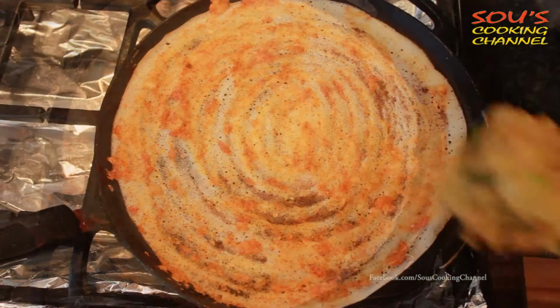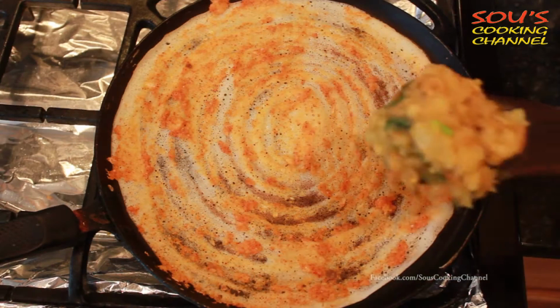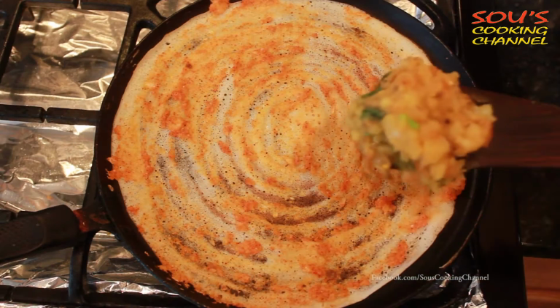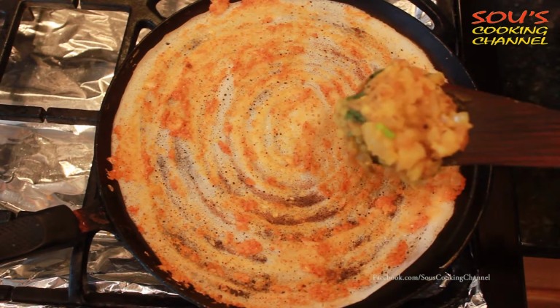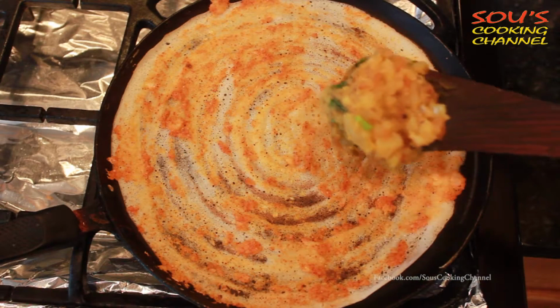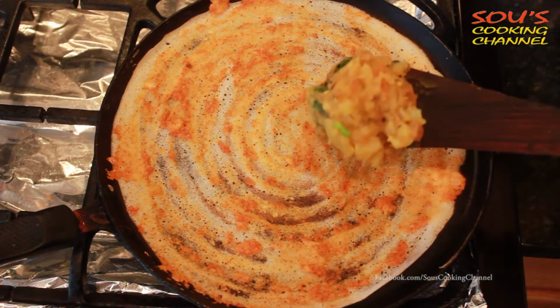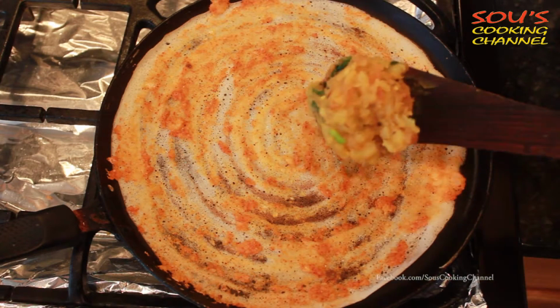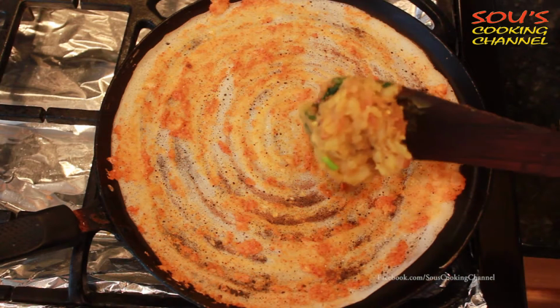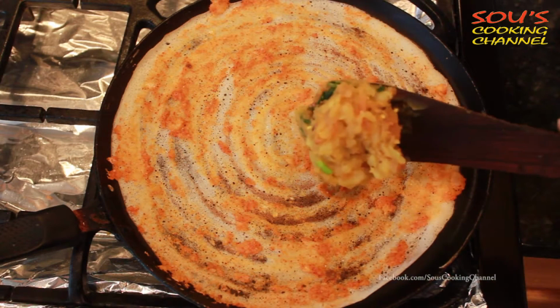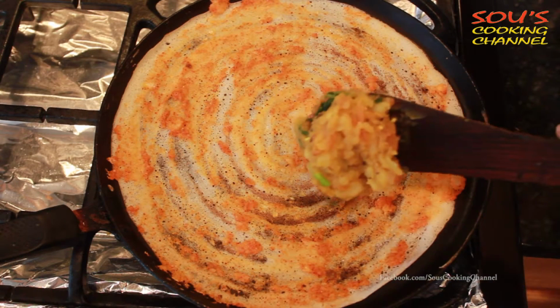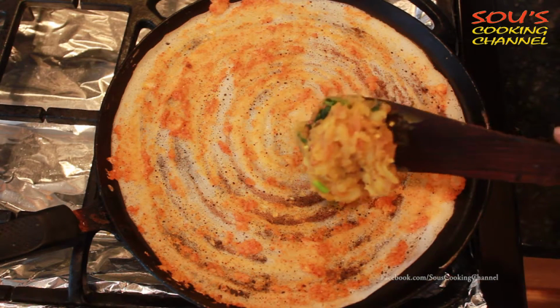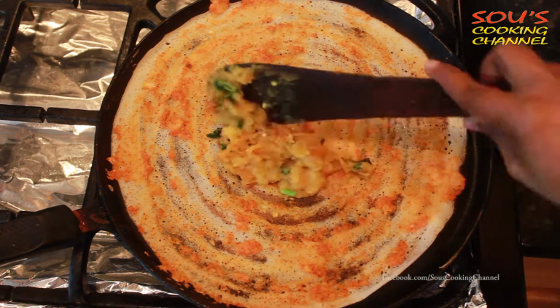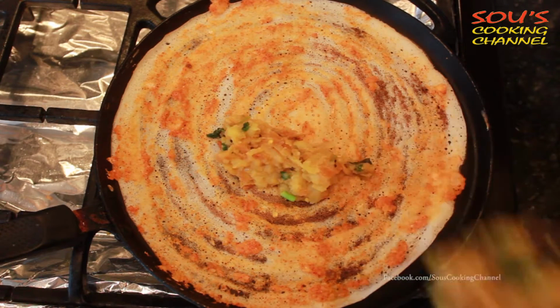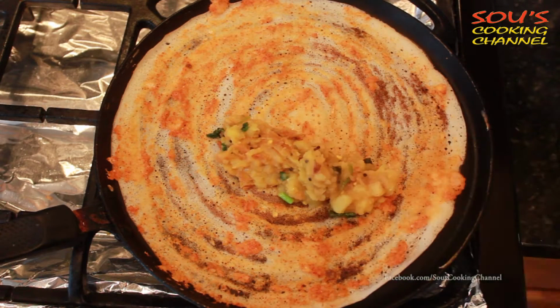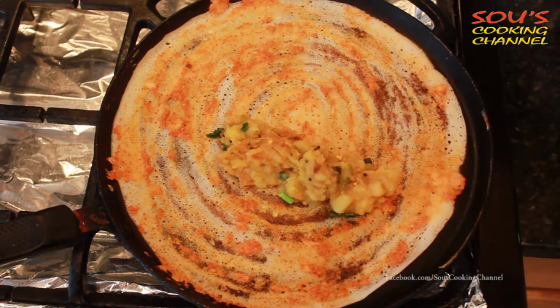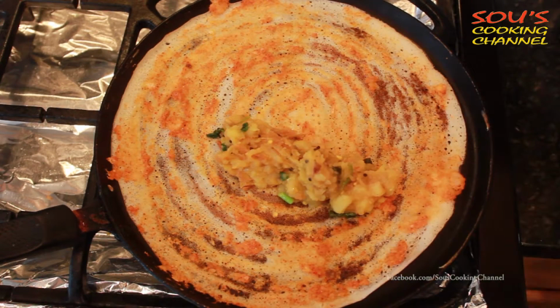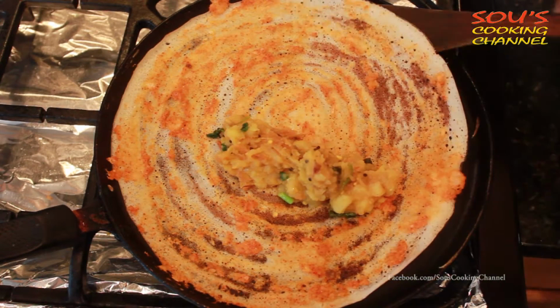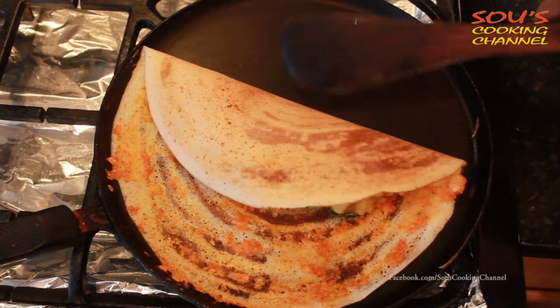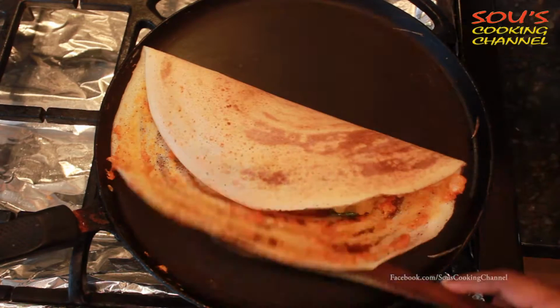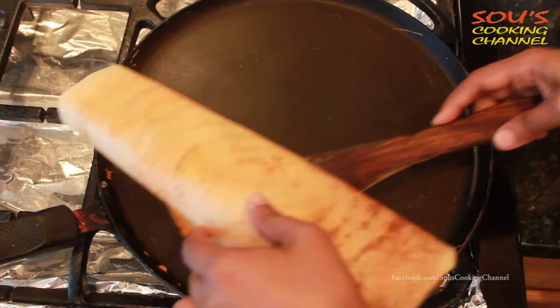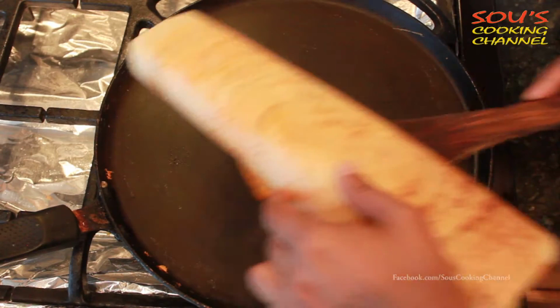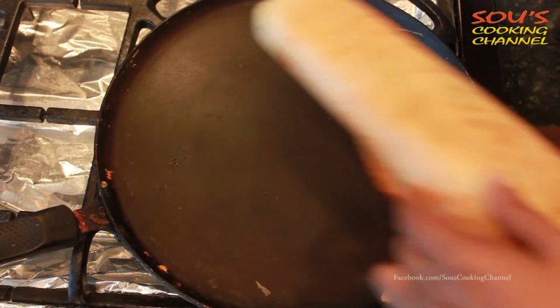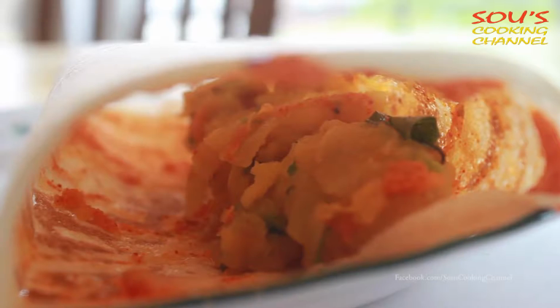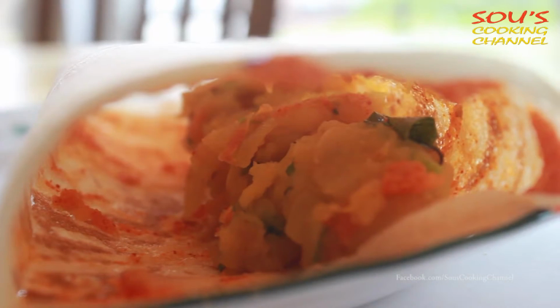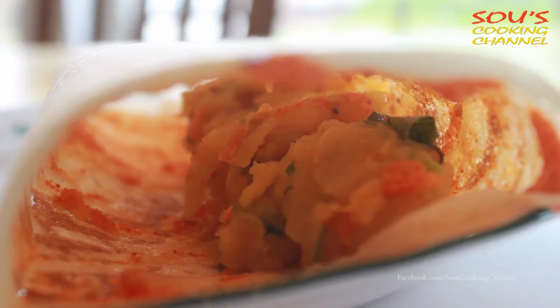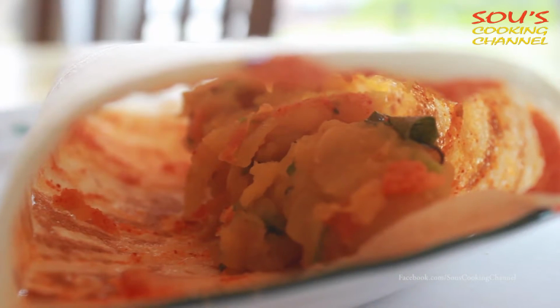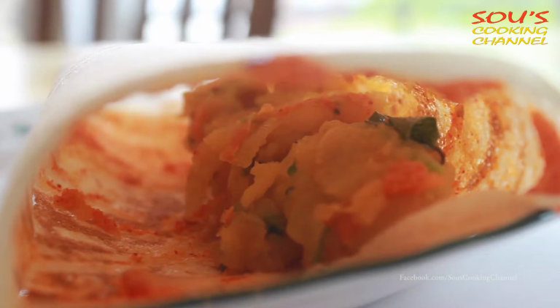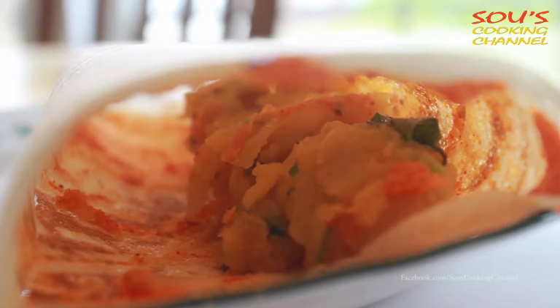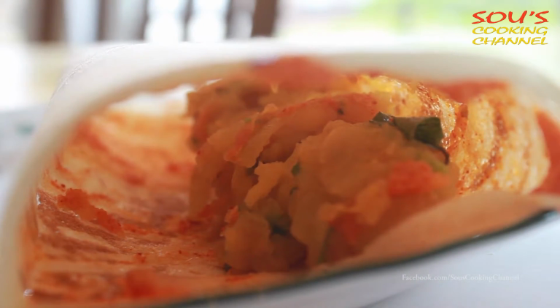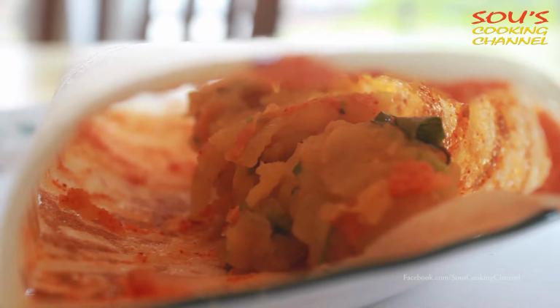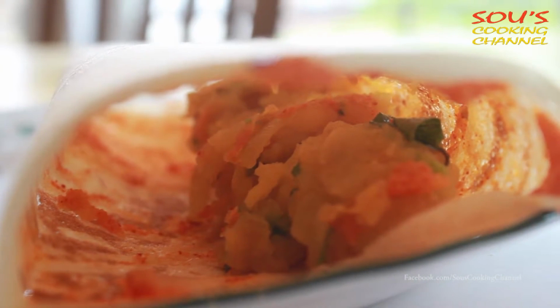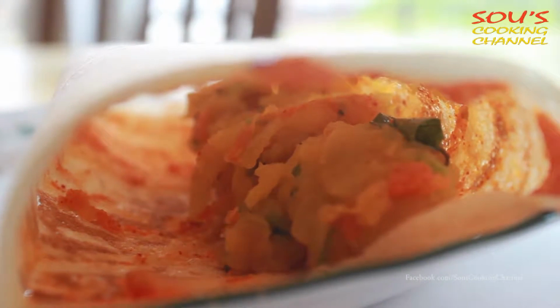Now put the stuffing inside. Now the masala dosa is ready to serve.